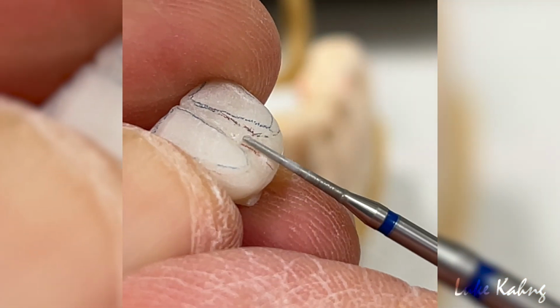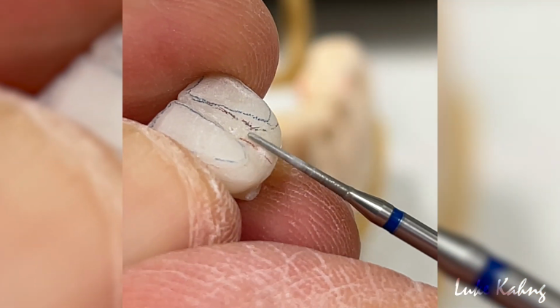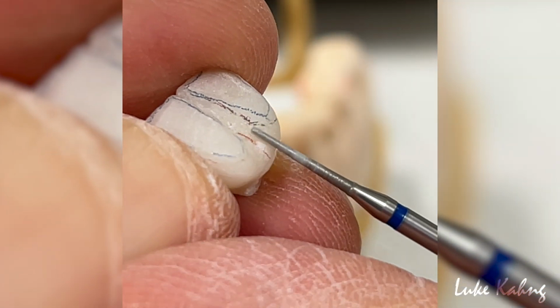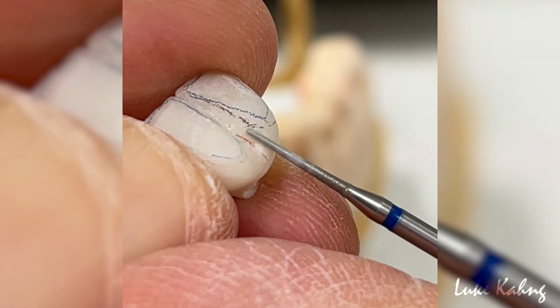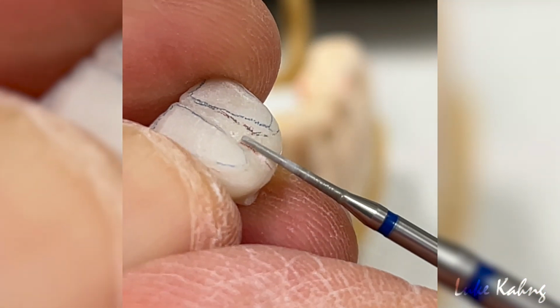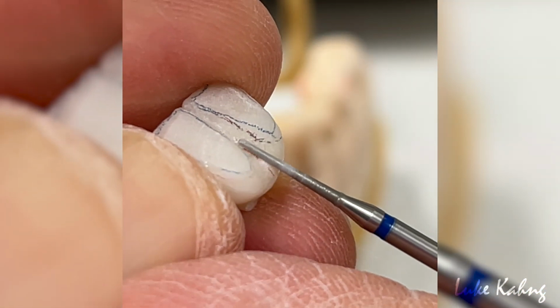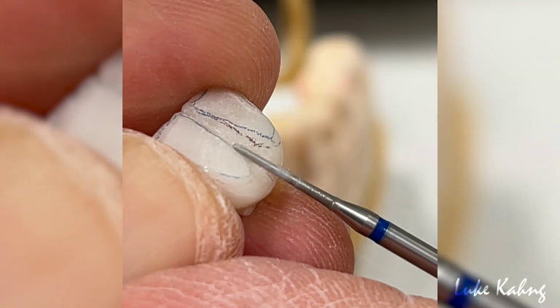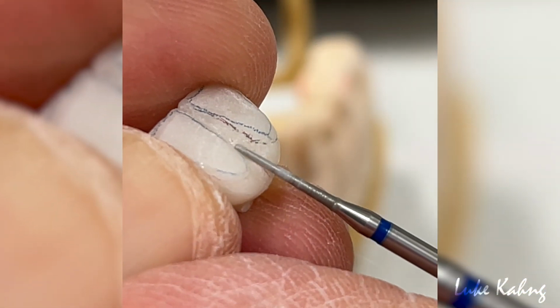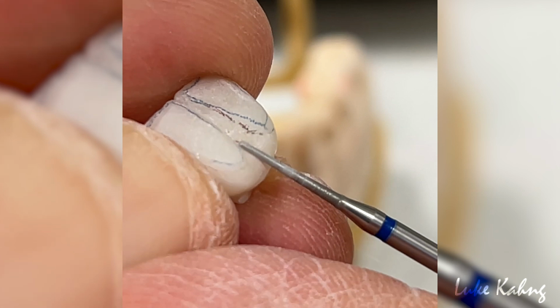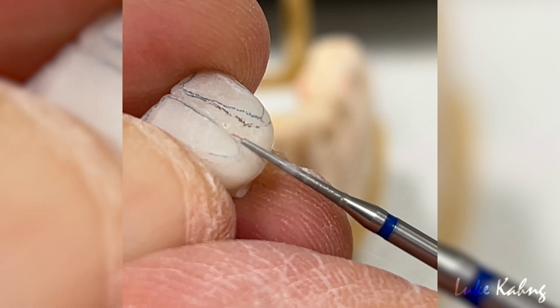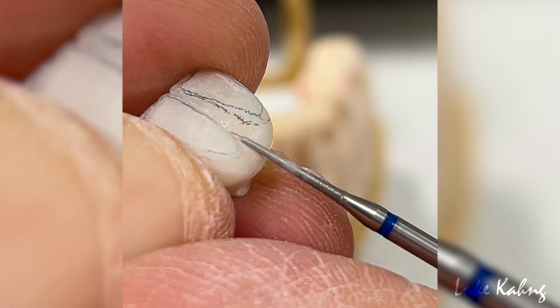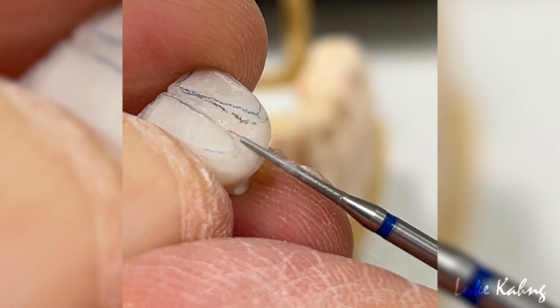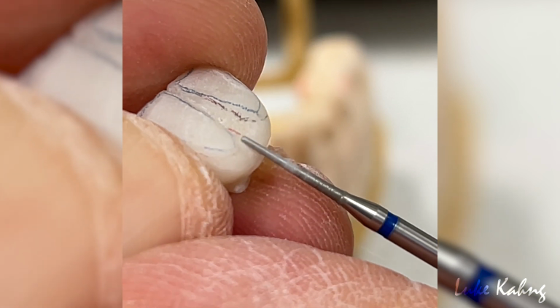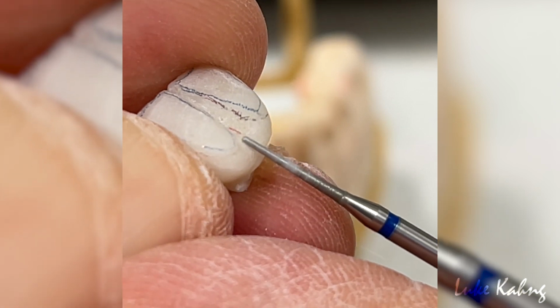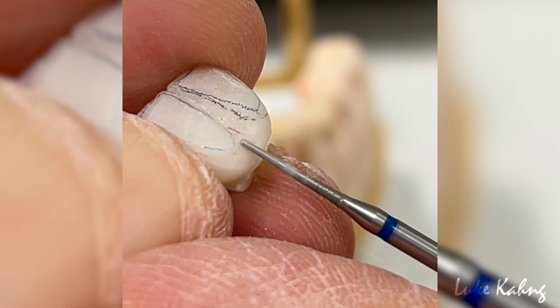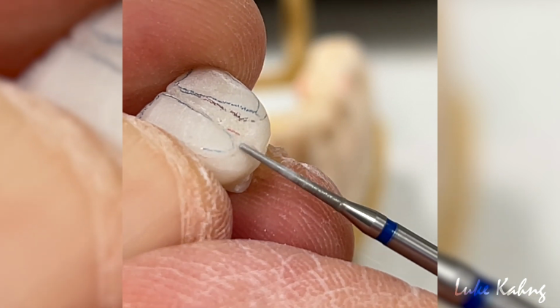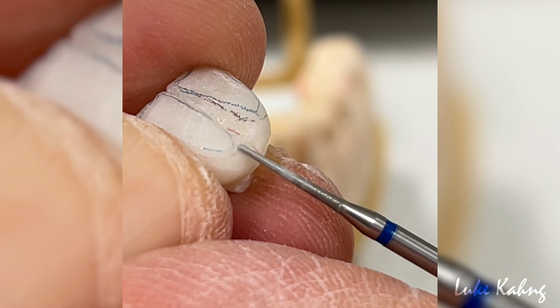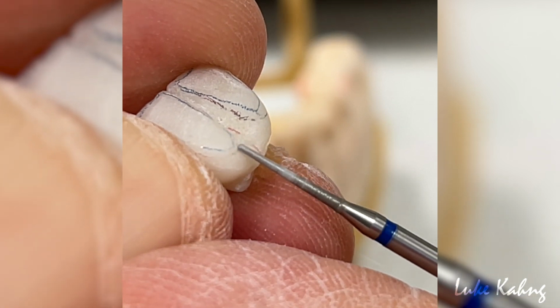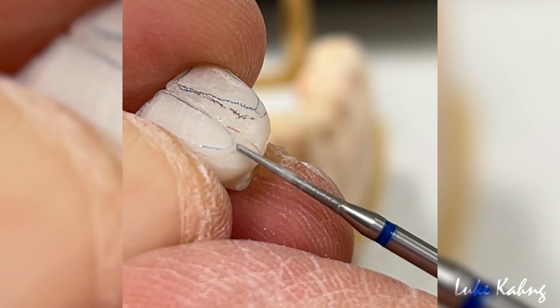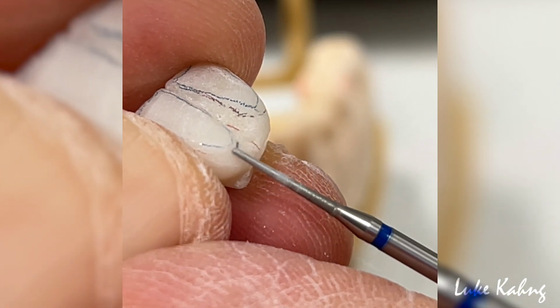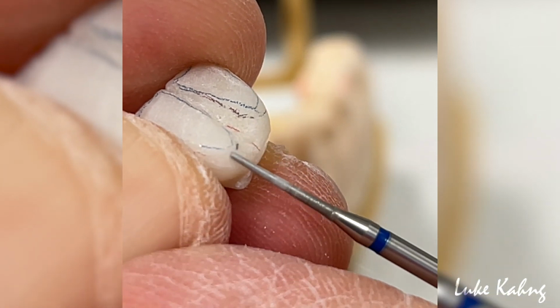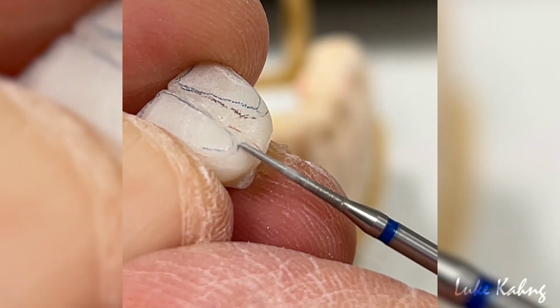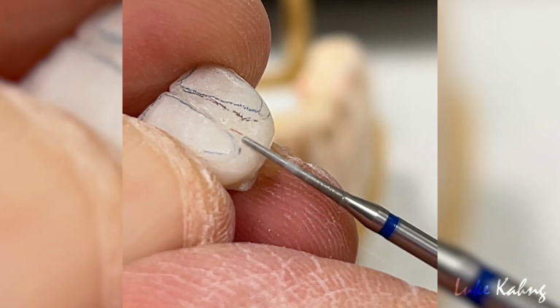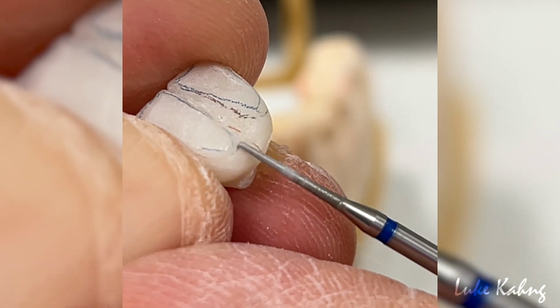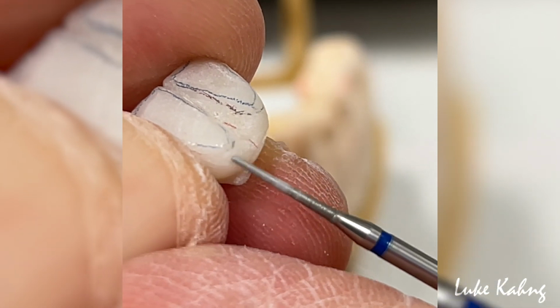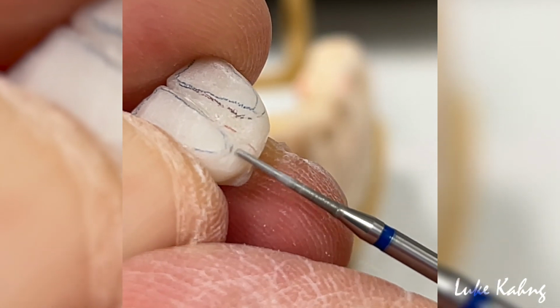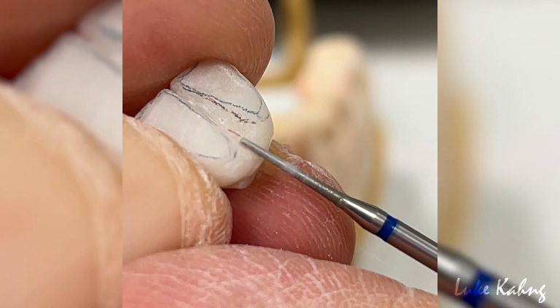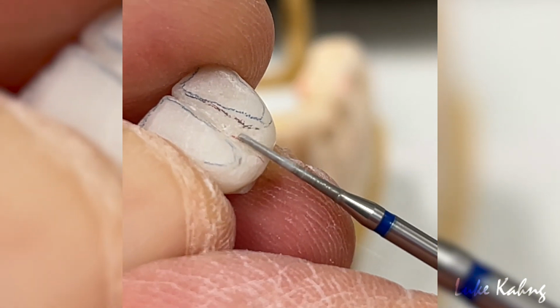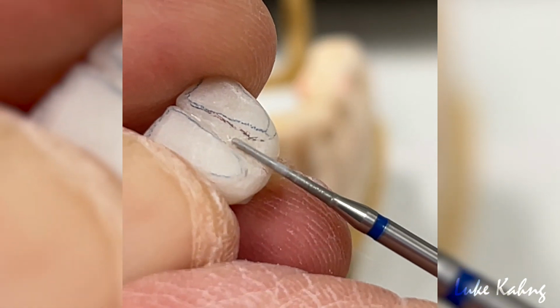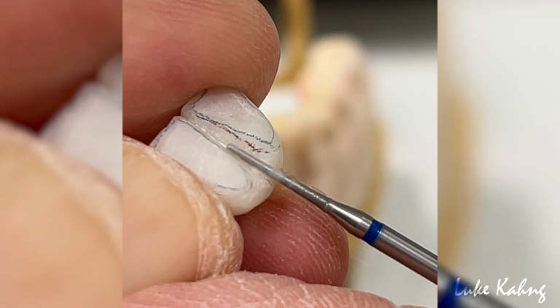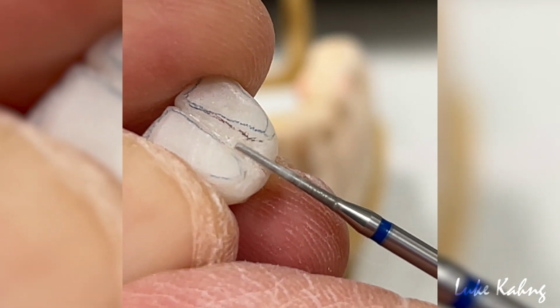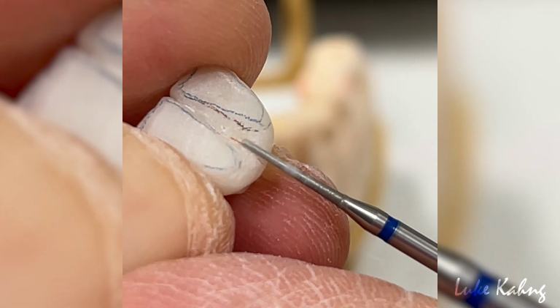Once baked, the zirconia is again contoured before being shaded.